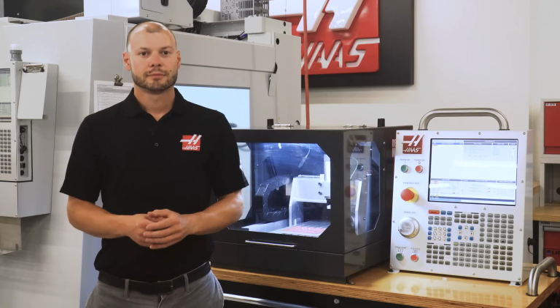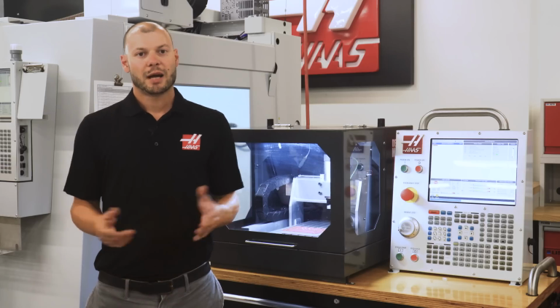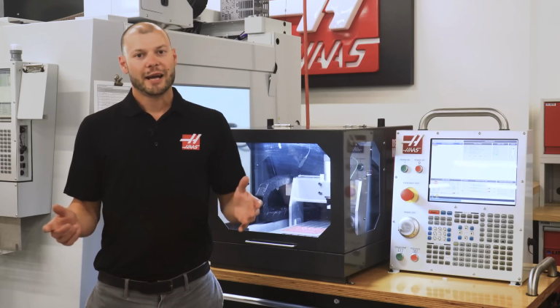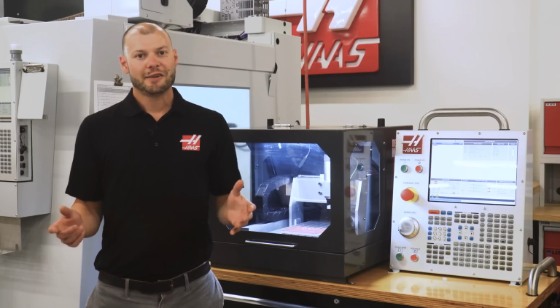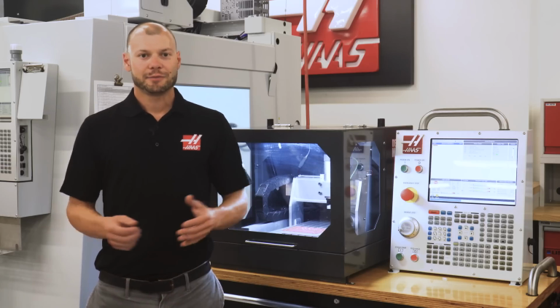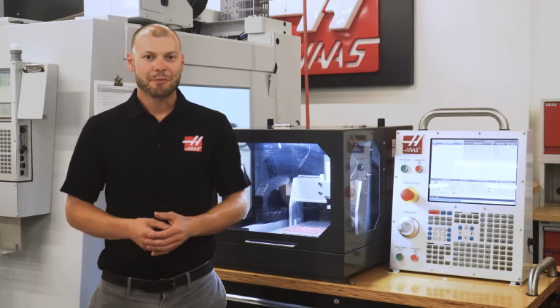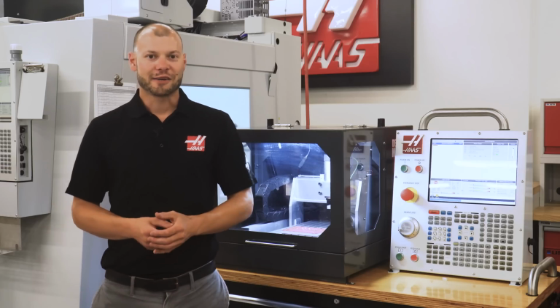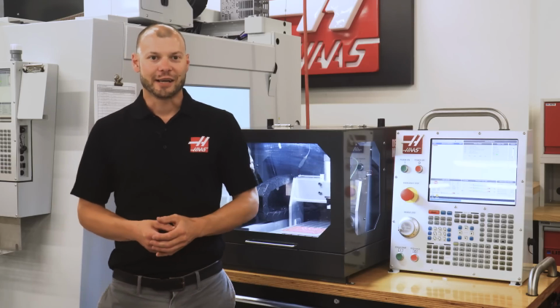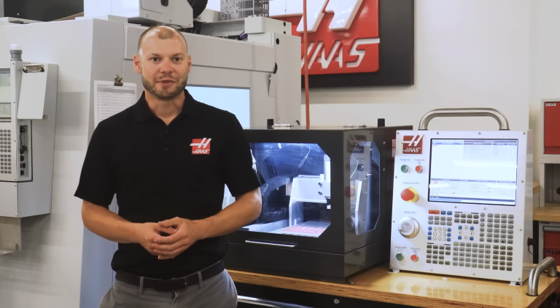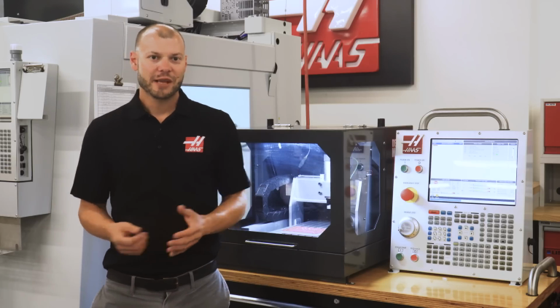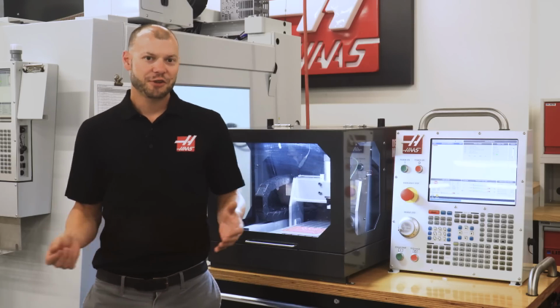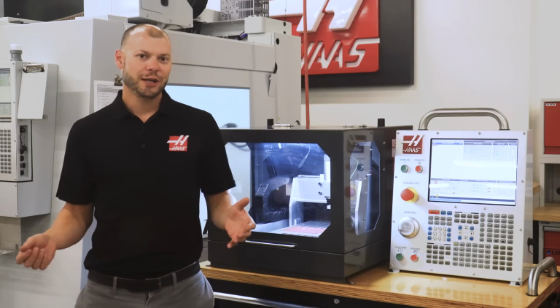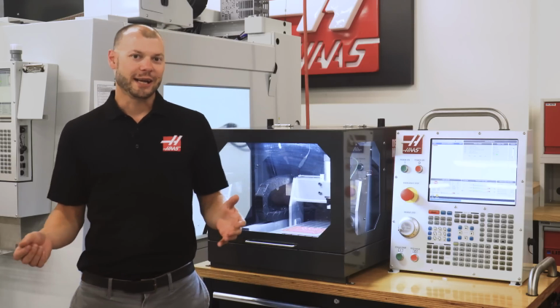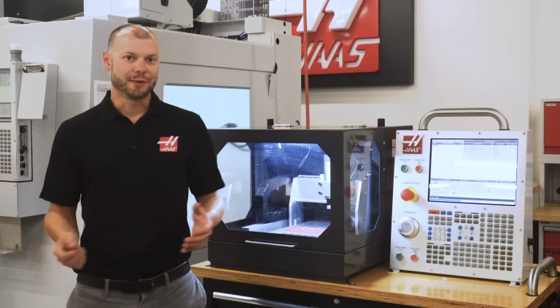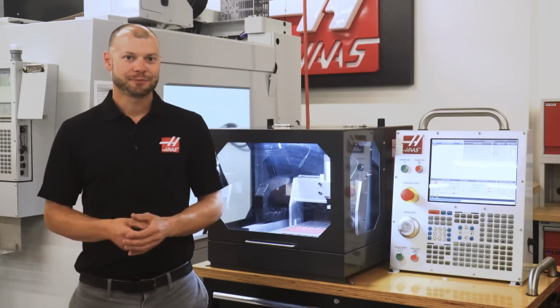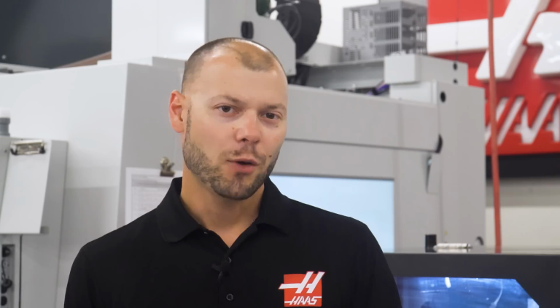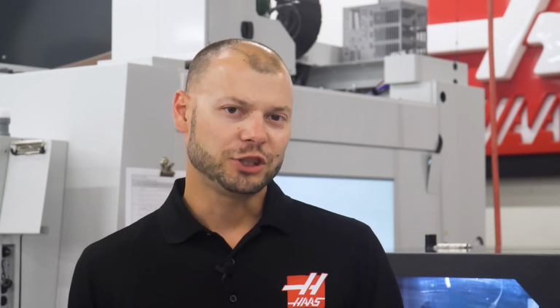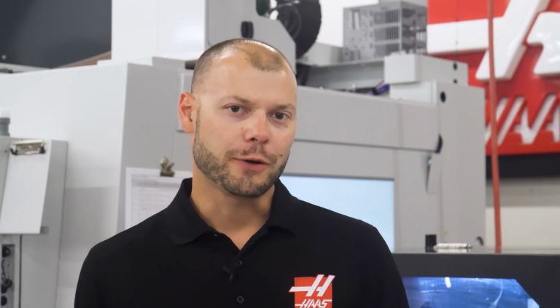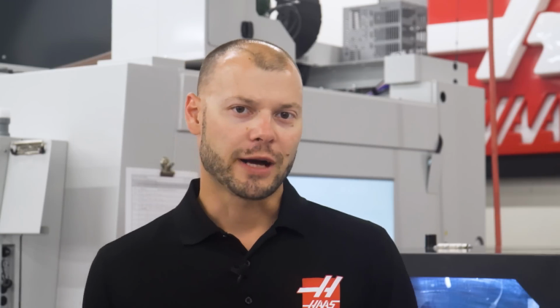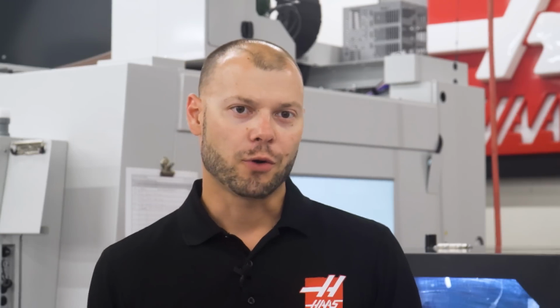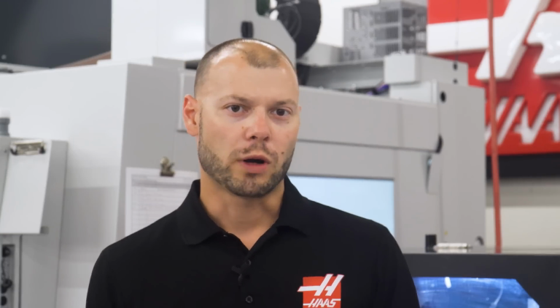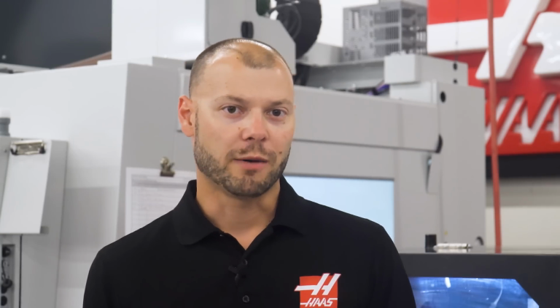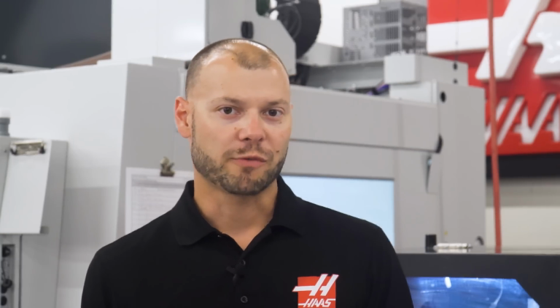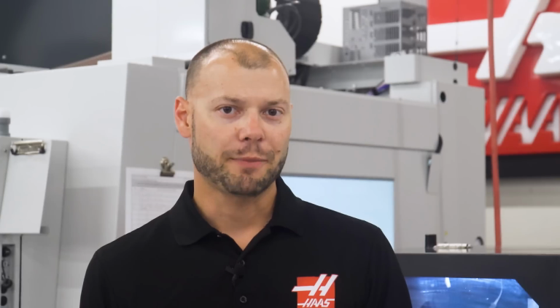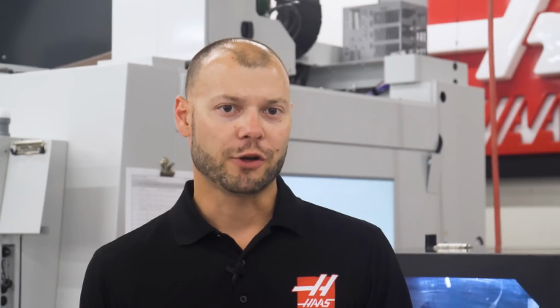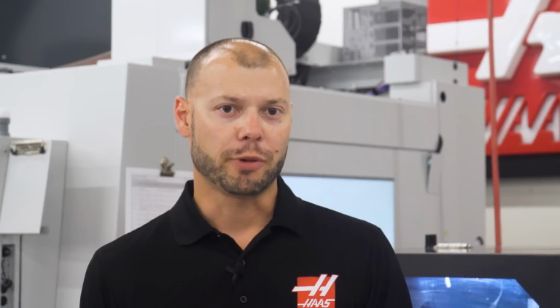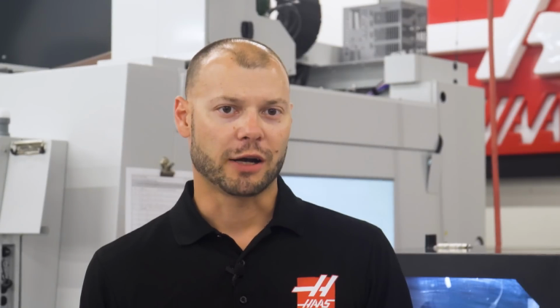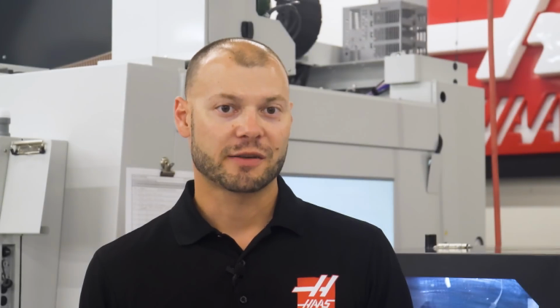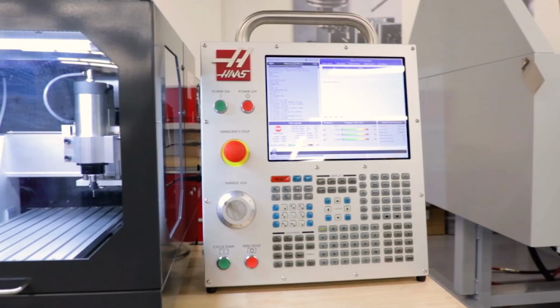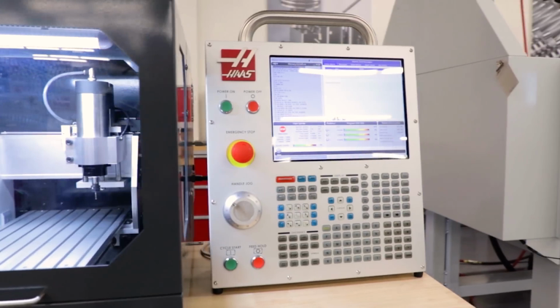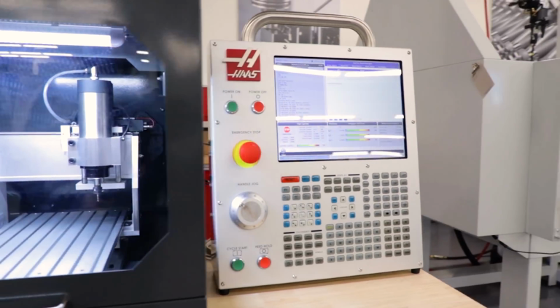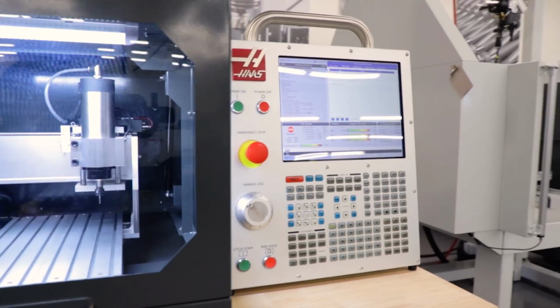Hi guys, I'm Marcus Imes. Thanks for tuning in again. I want to show you around one of our most popular new products, the desktop mill.